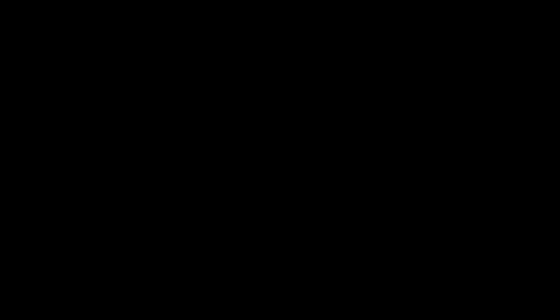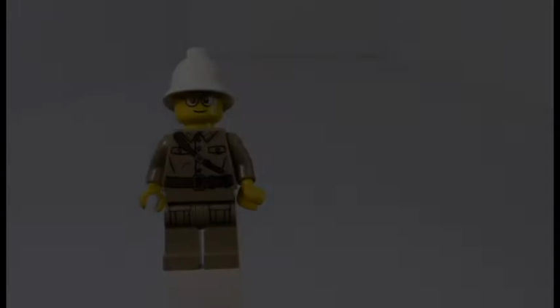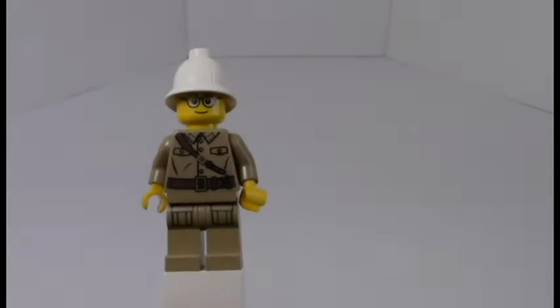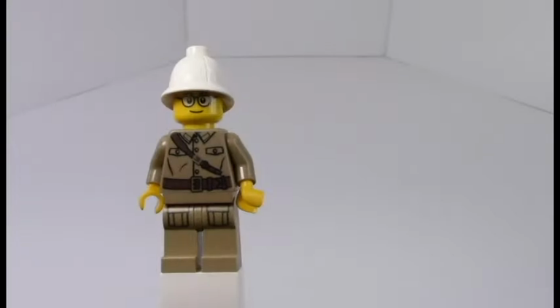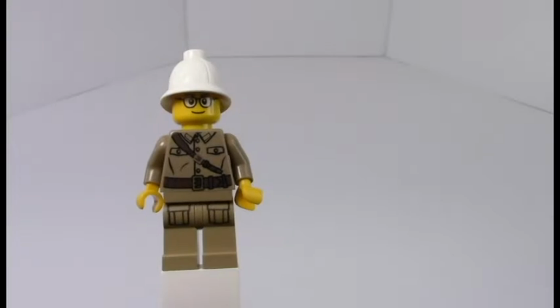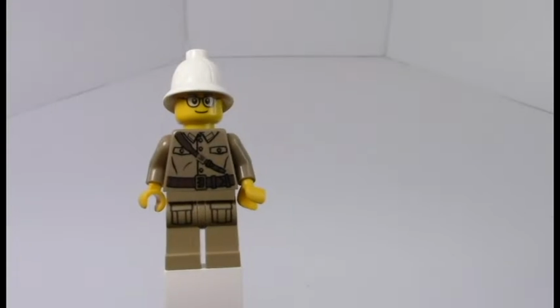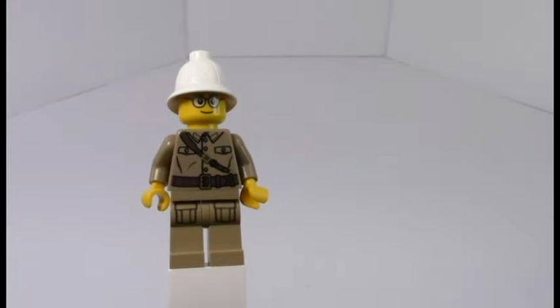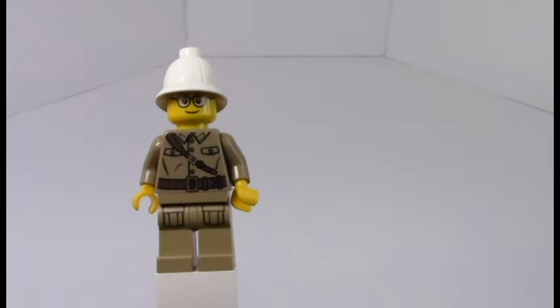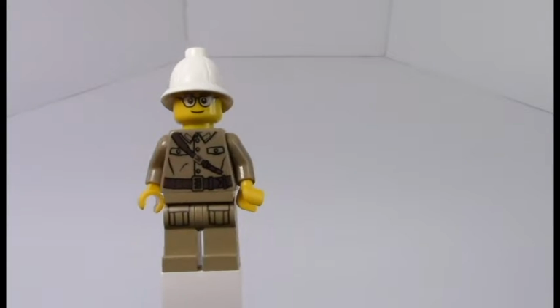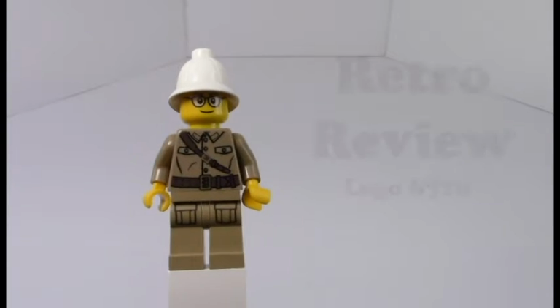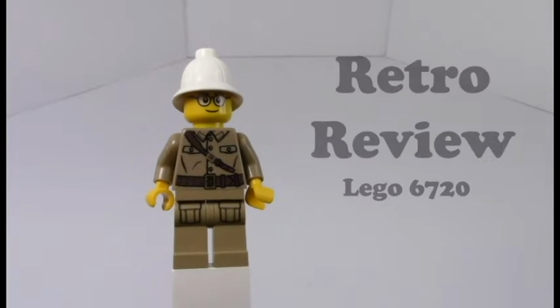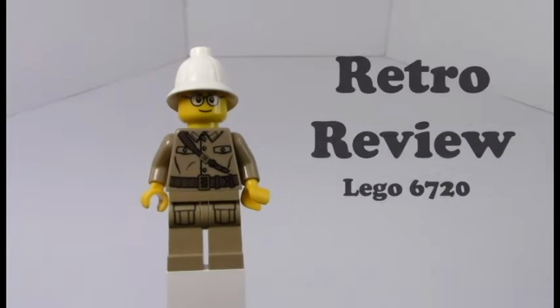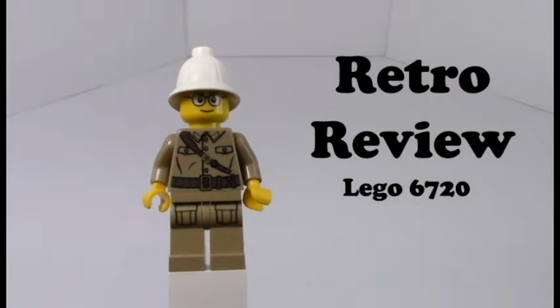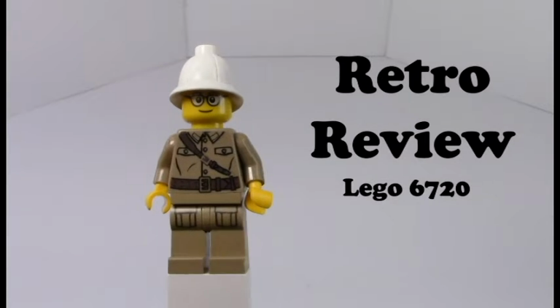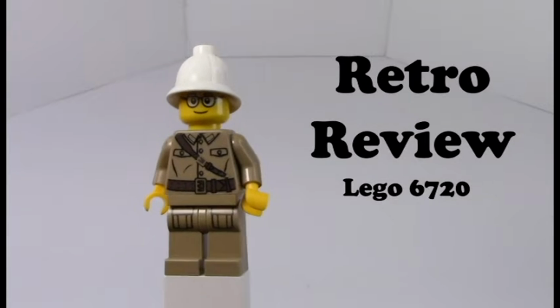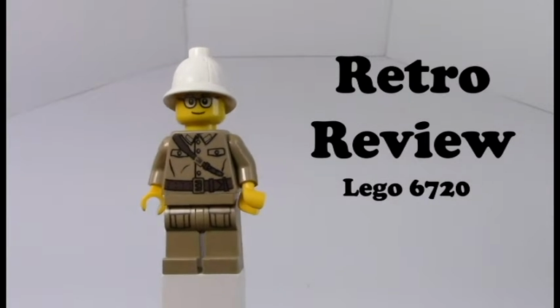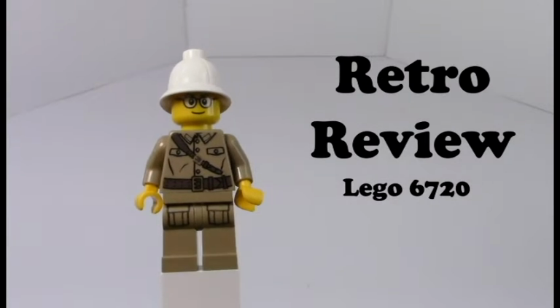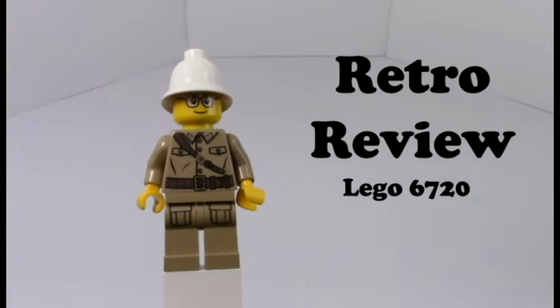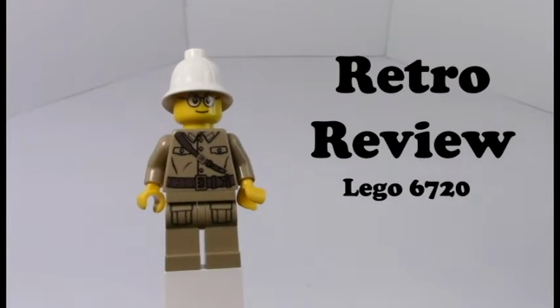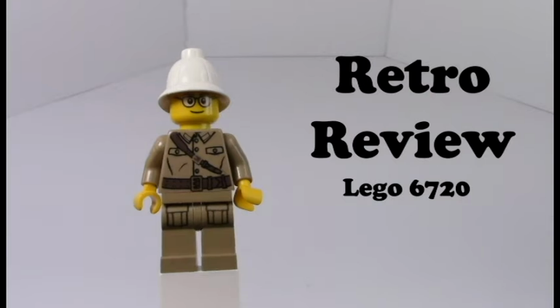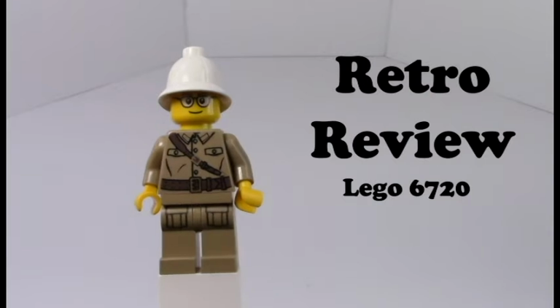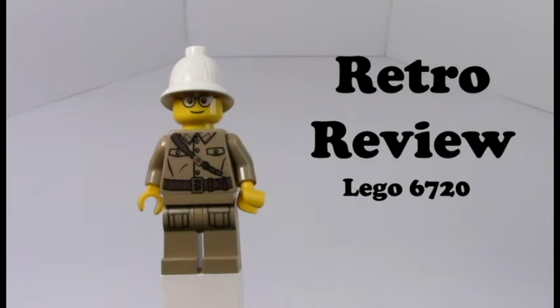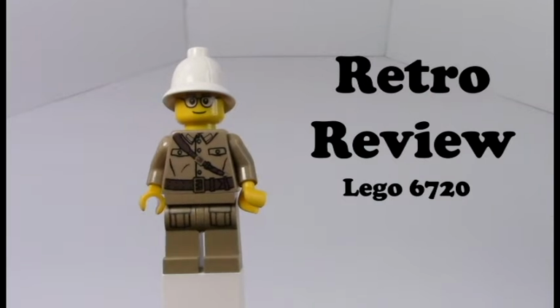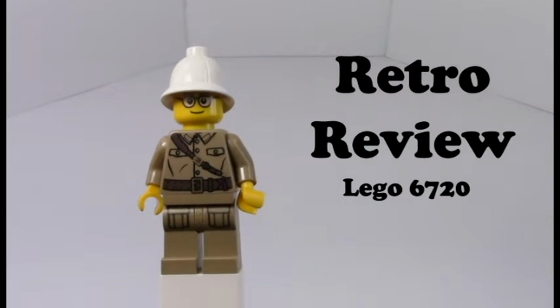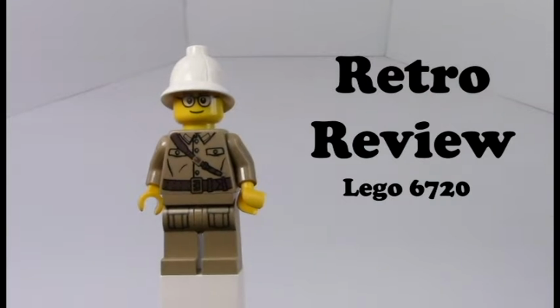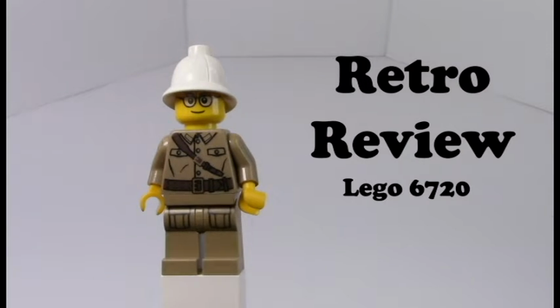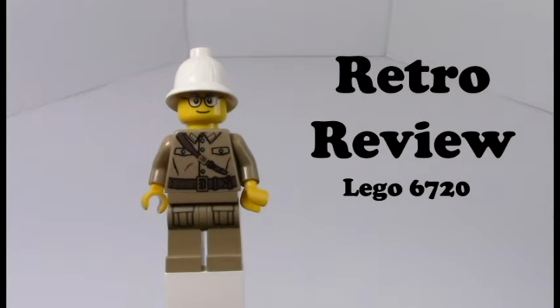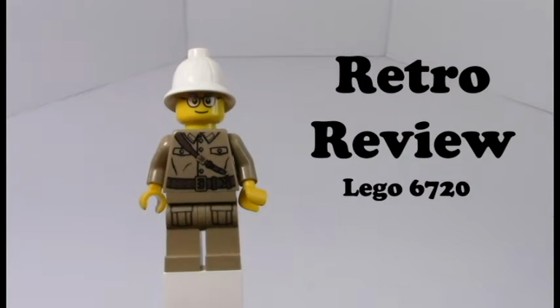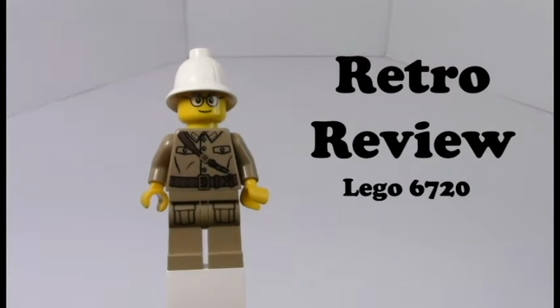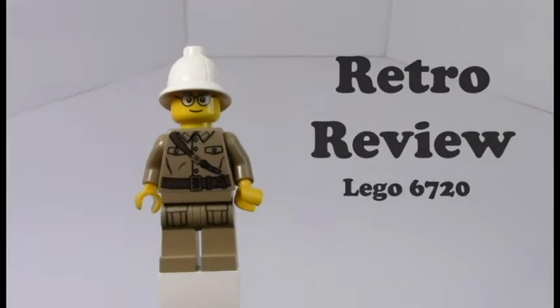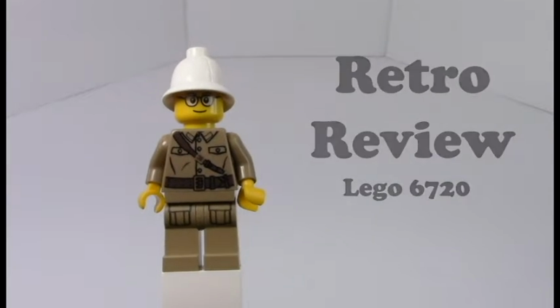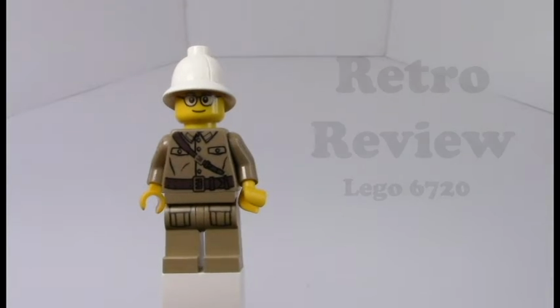Good morning LEGO fans! Welcome back to another Retro Review. It's been quite a while since I've done one of these properly, so I thought I'd just get right into it.